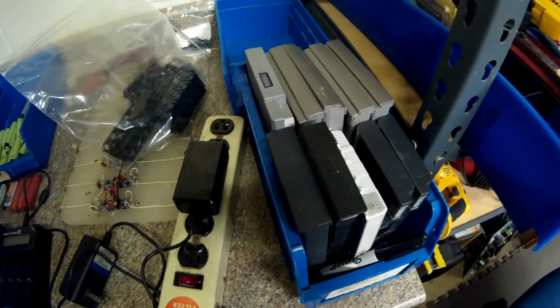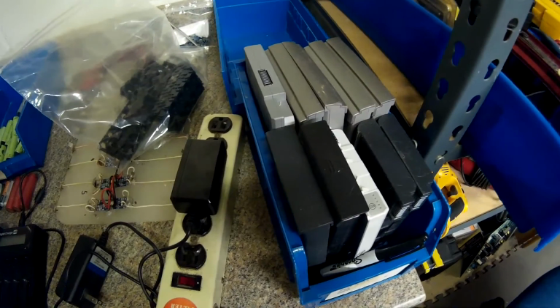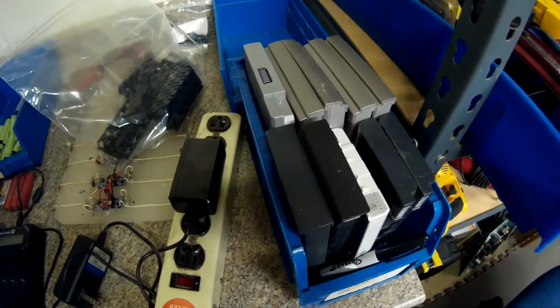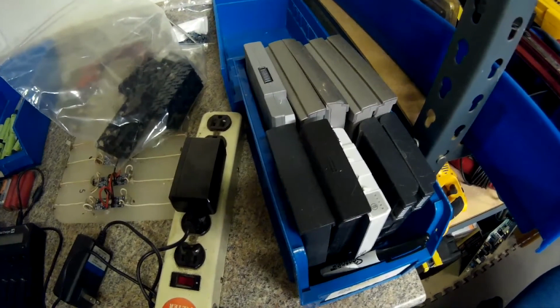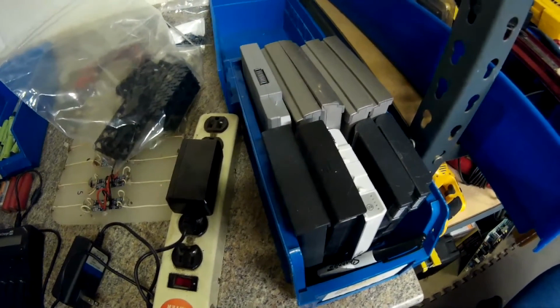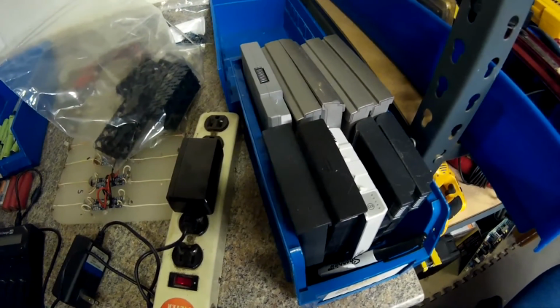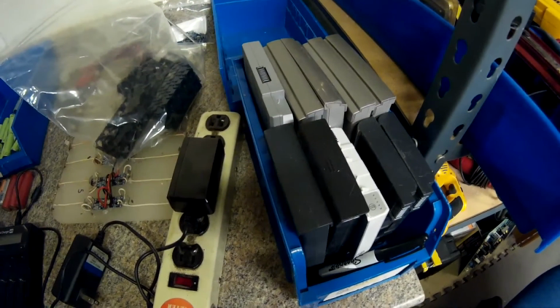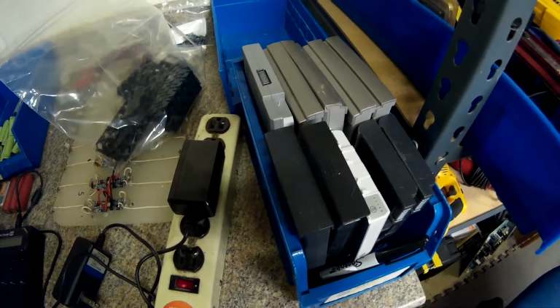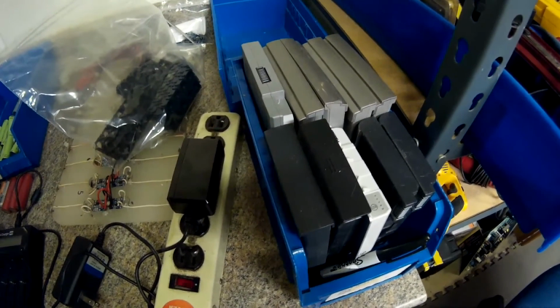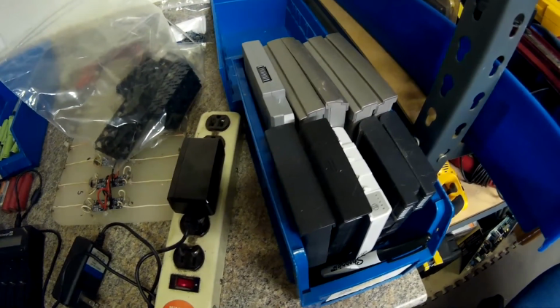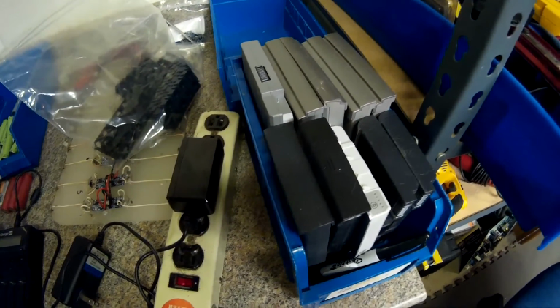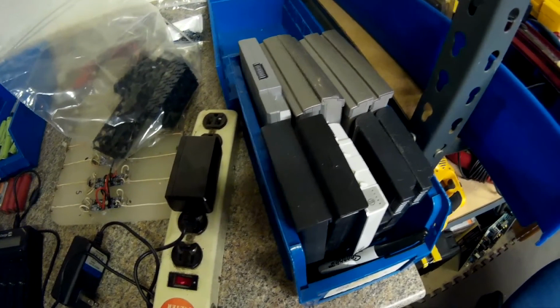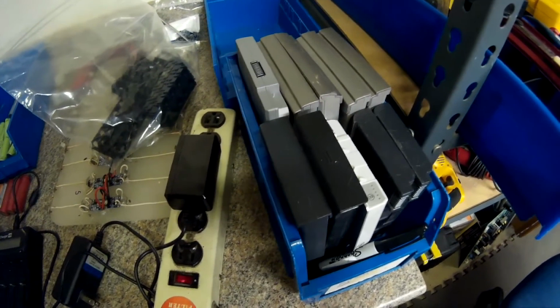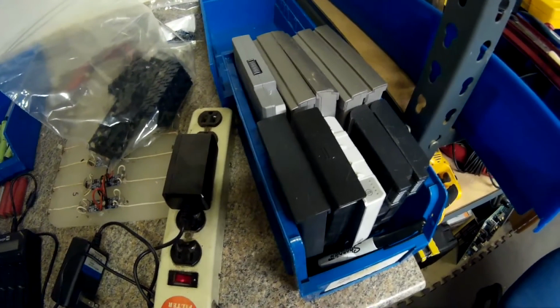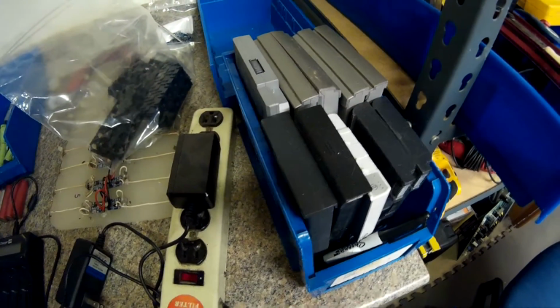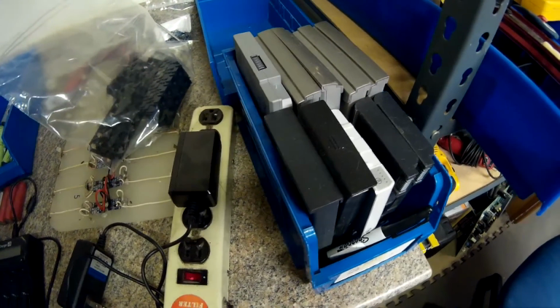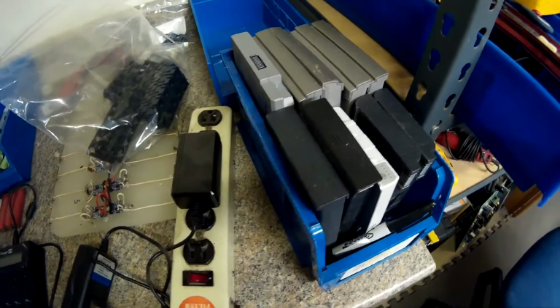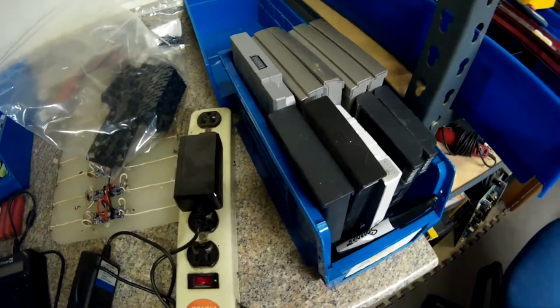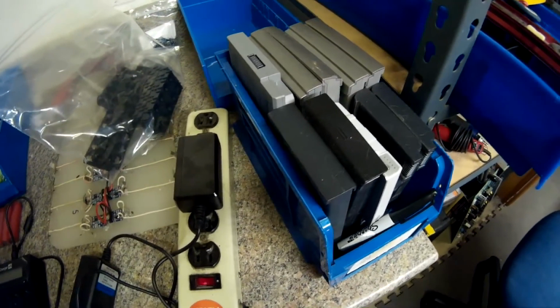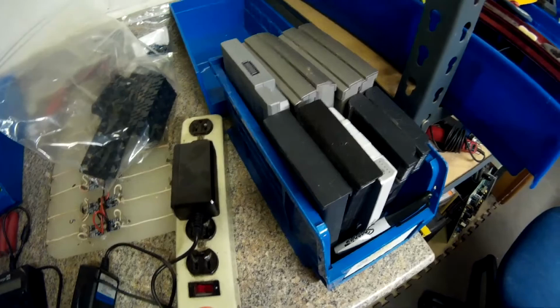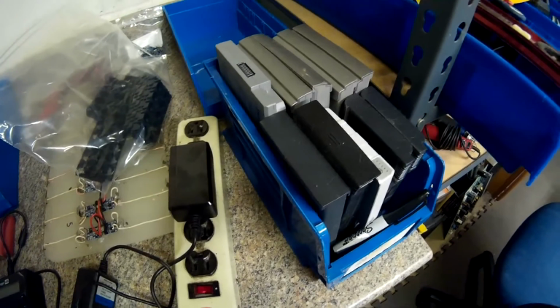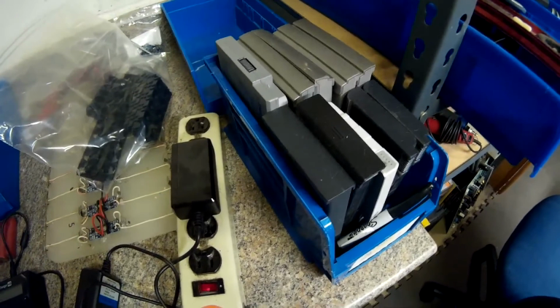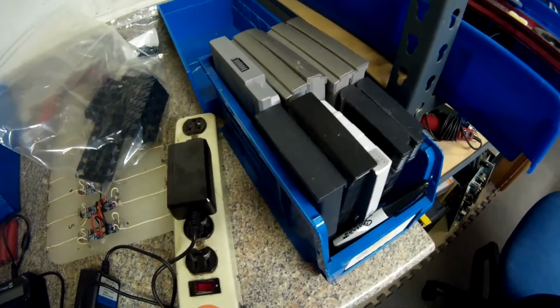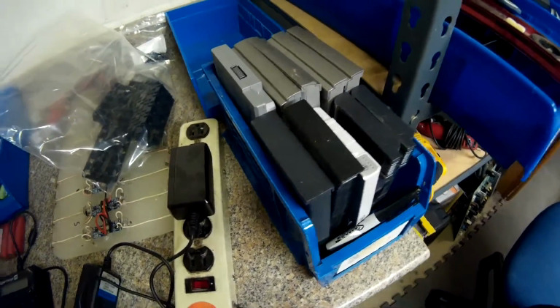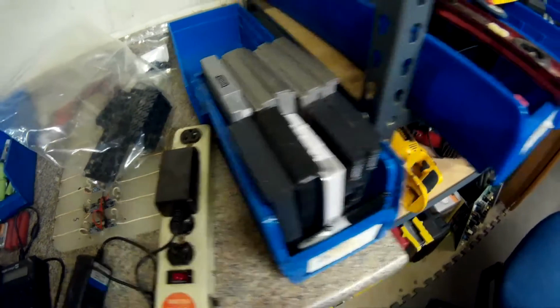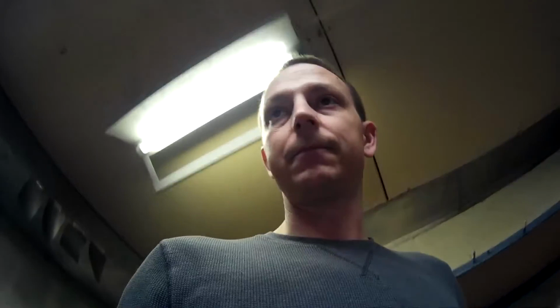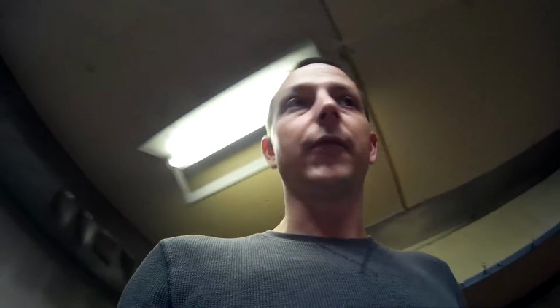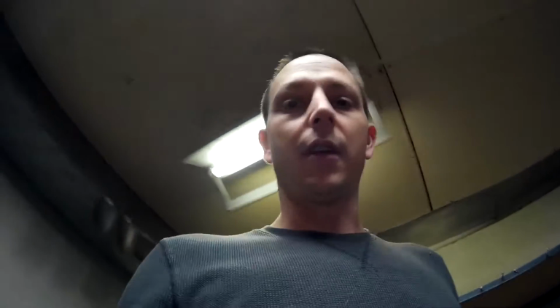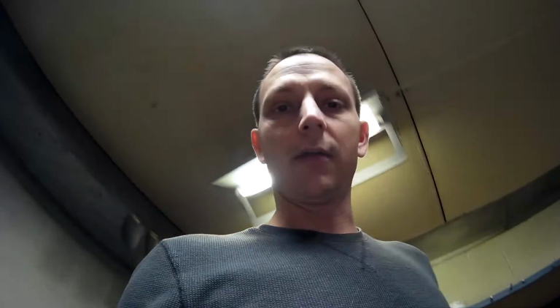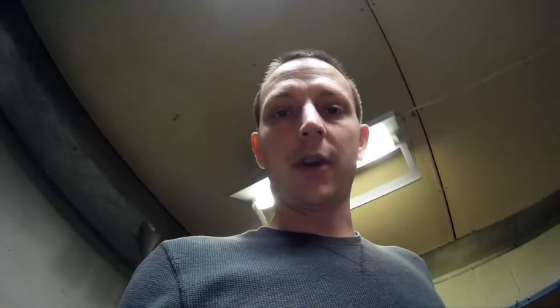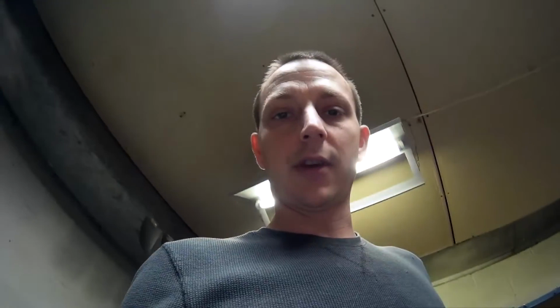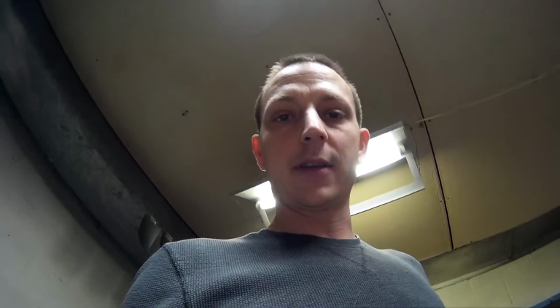These are some old Dell cells here — they're probably not that great, but I guess it's worth a try, right? All right, we'll talk to you guys later.